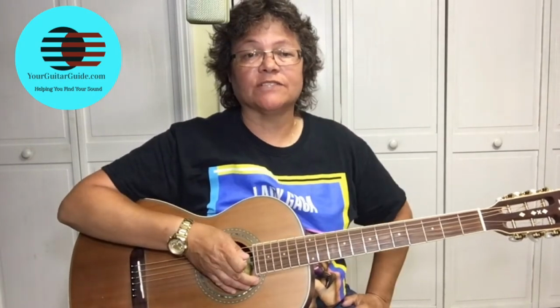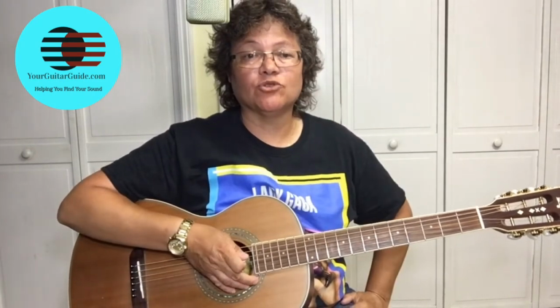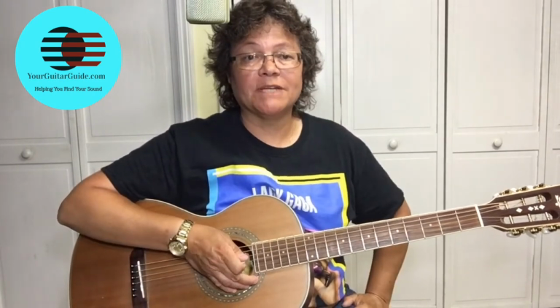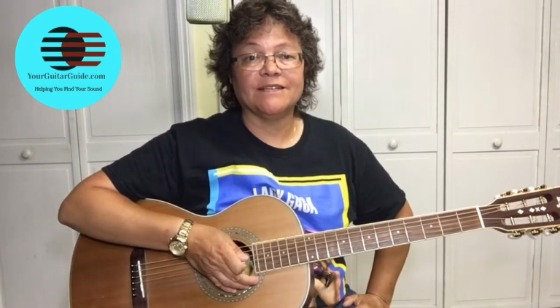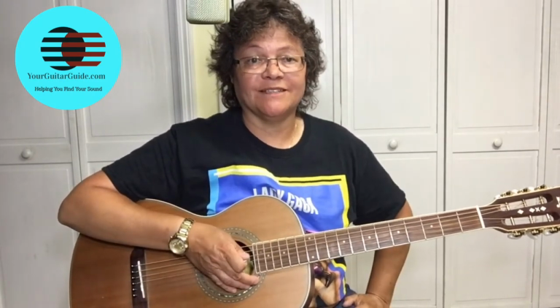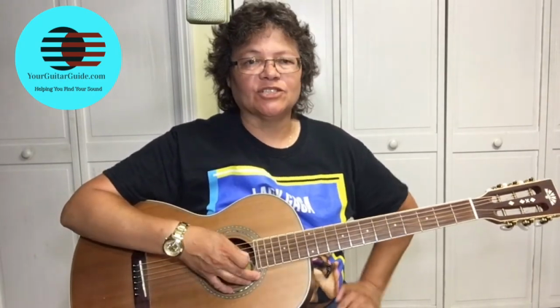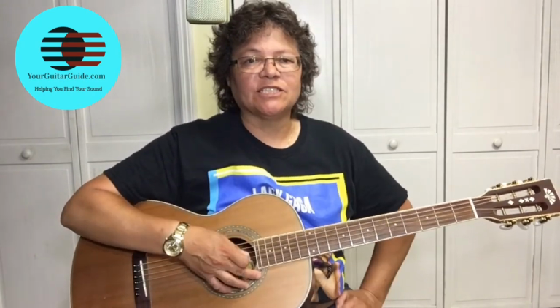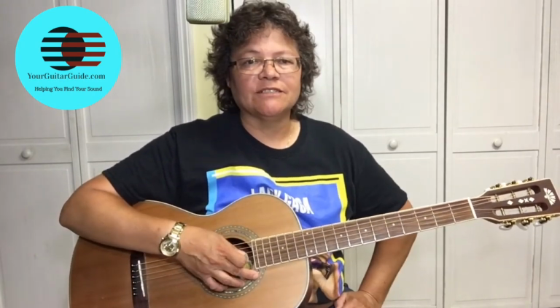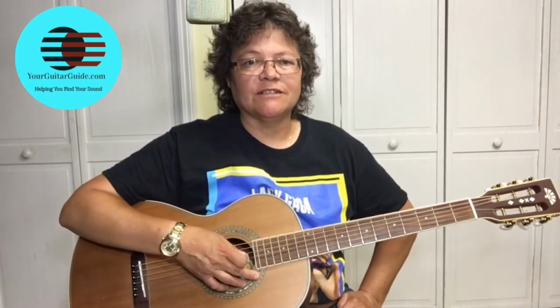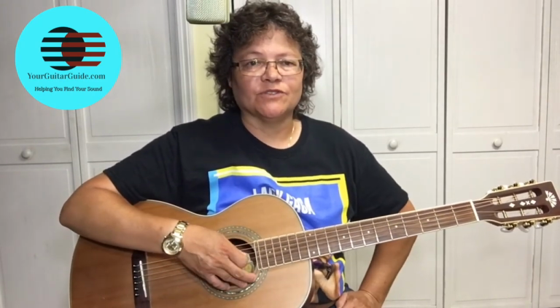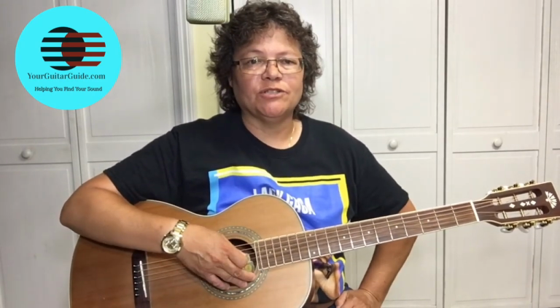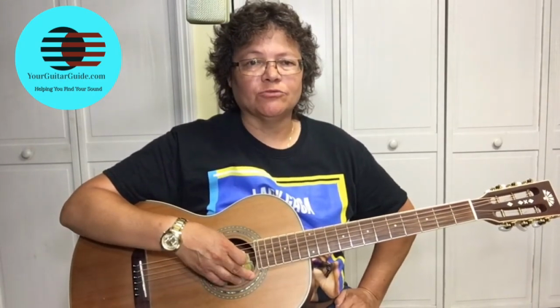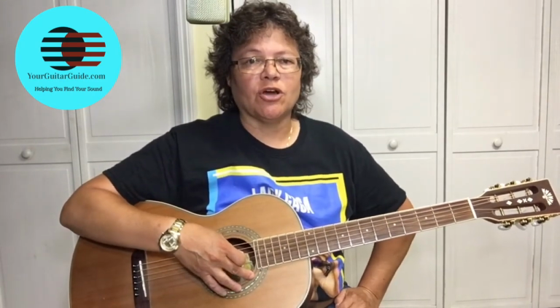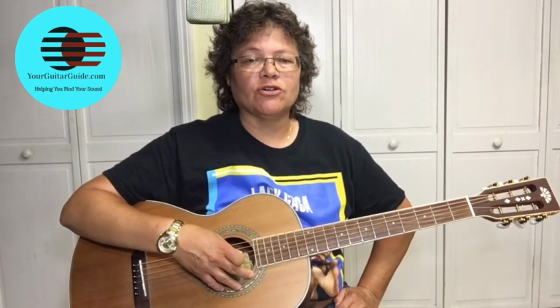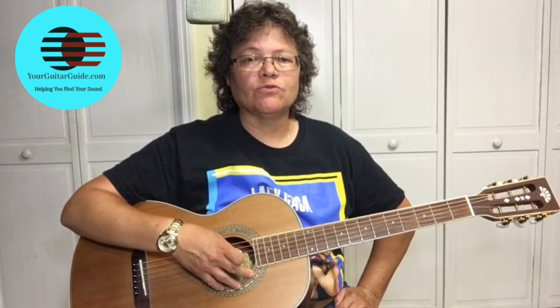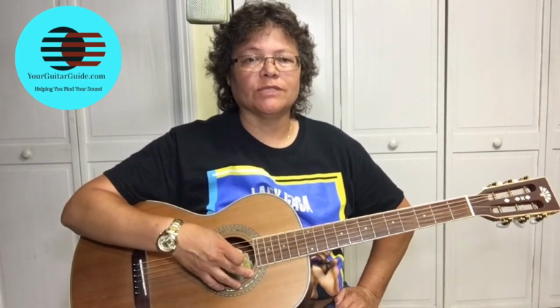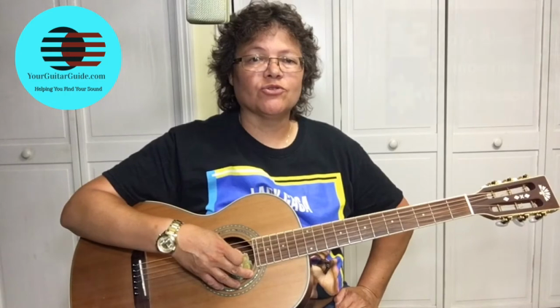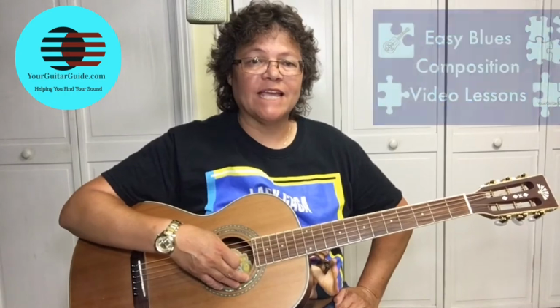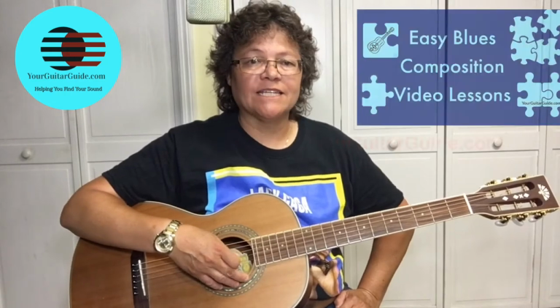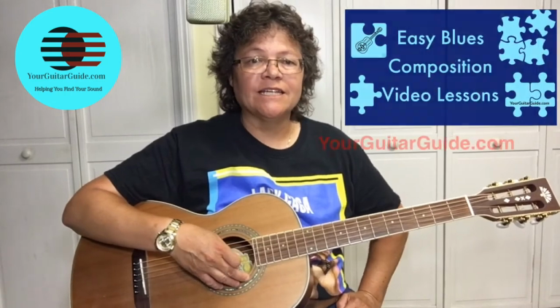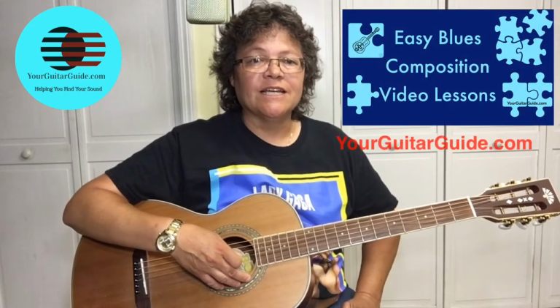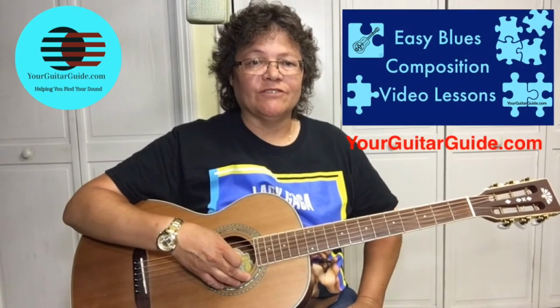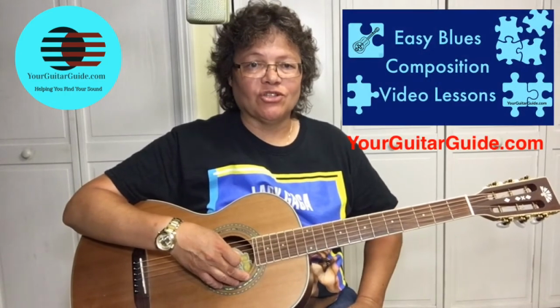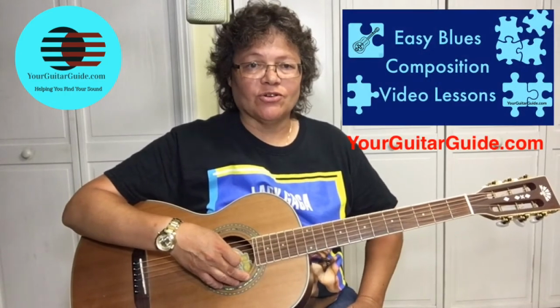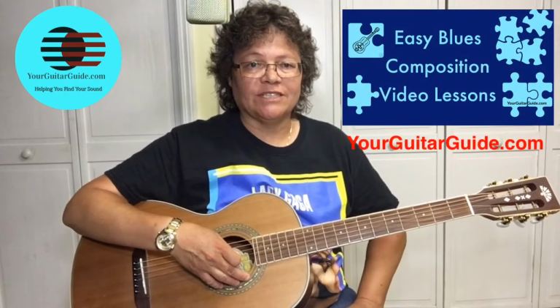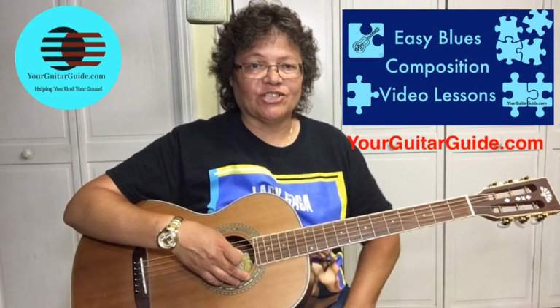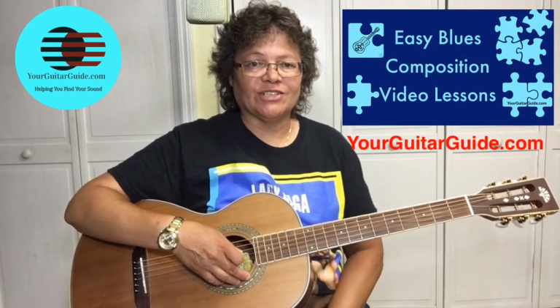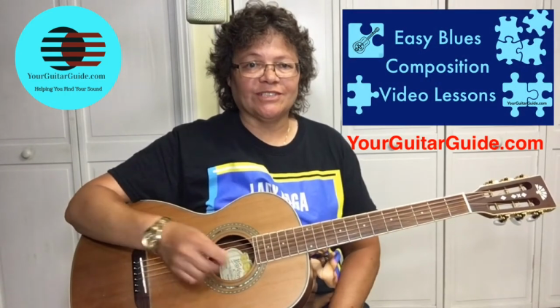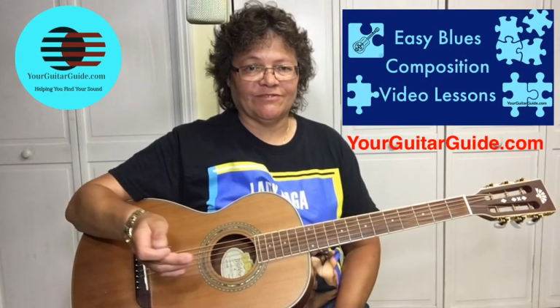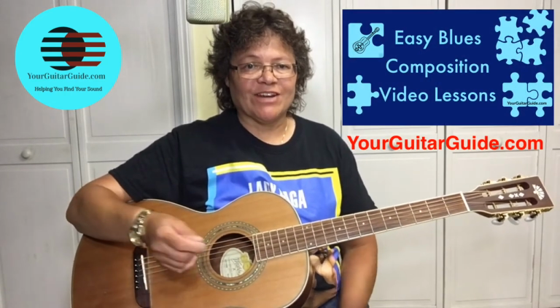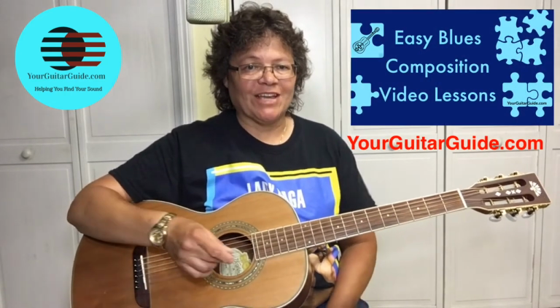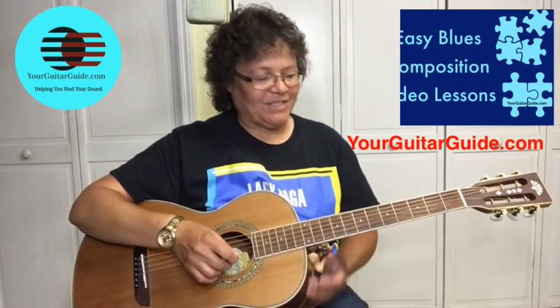Thanks for joining me in this lesson of Sweet Home Chicago, where we're going to learn the ending of the song in the style of Eric Clapton.